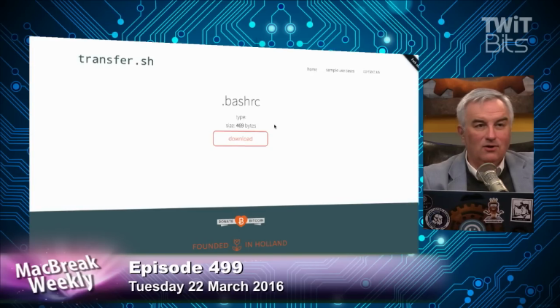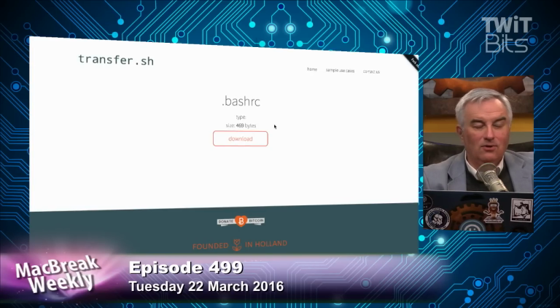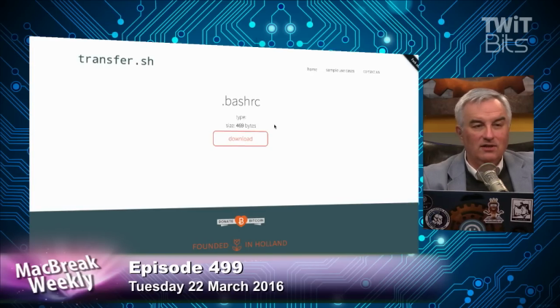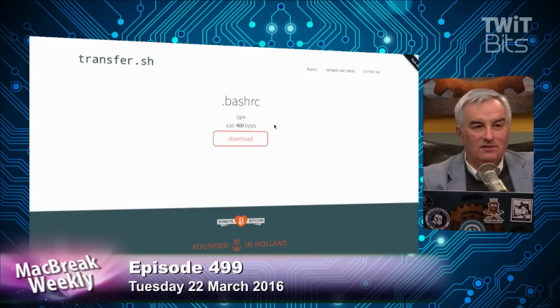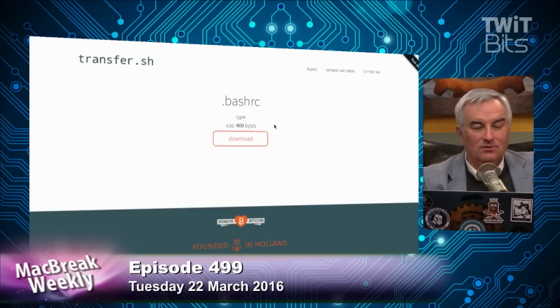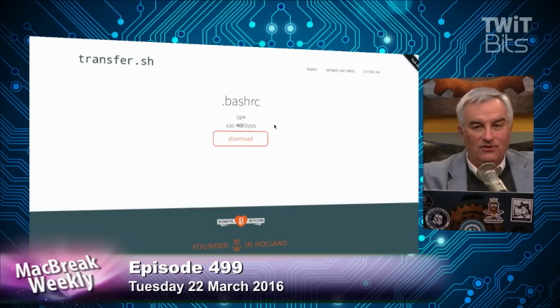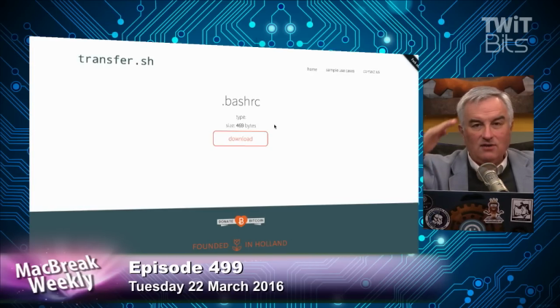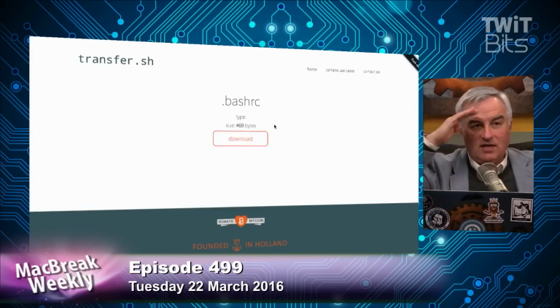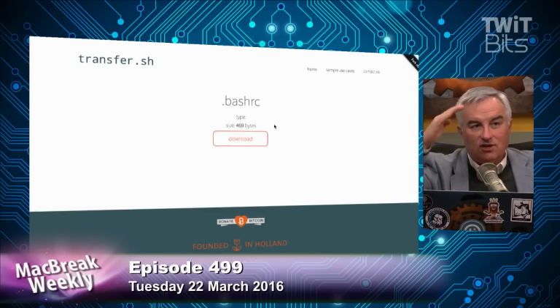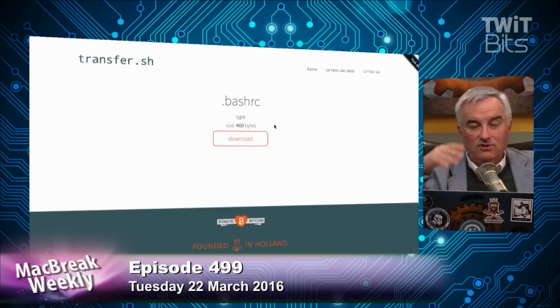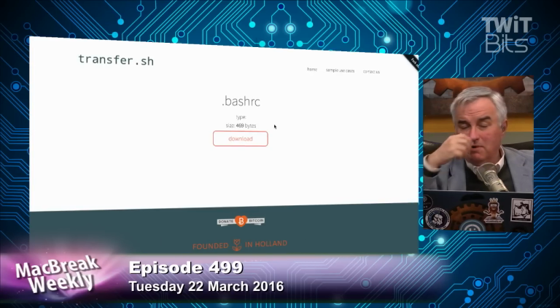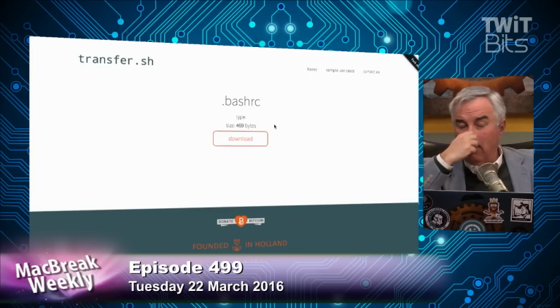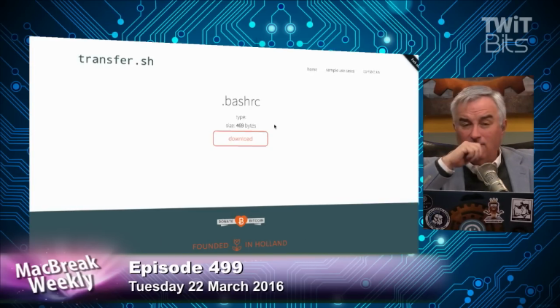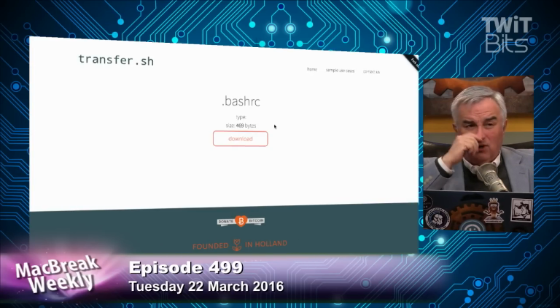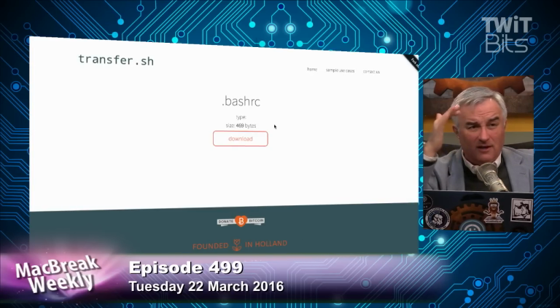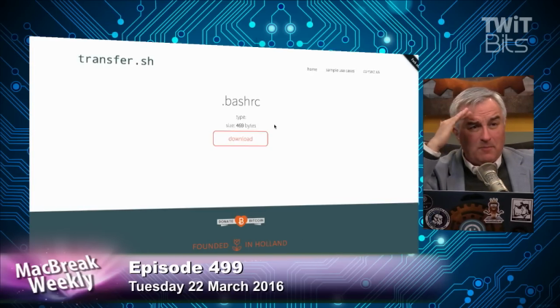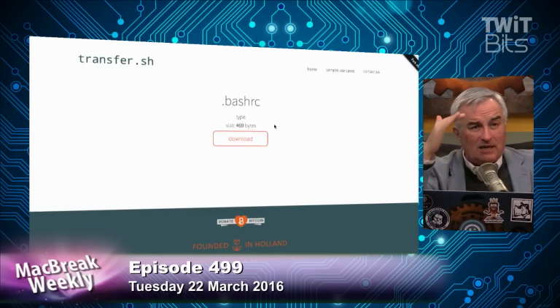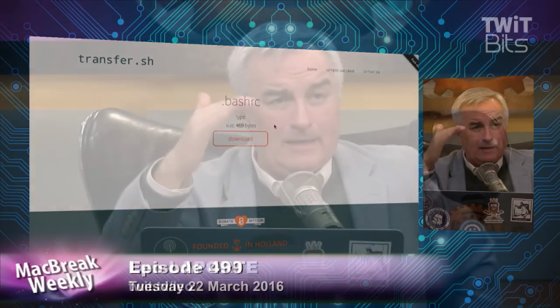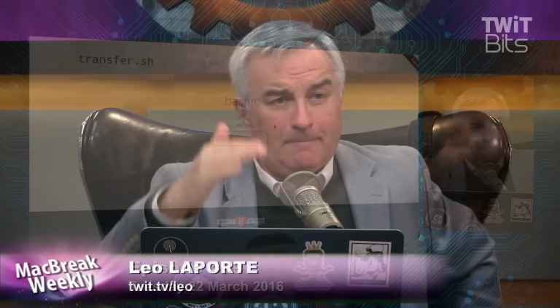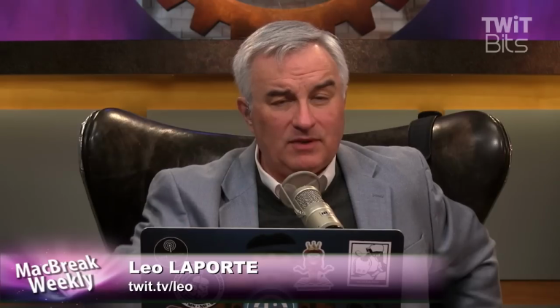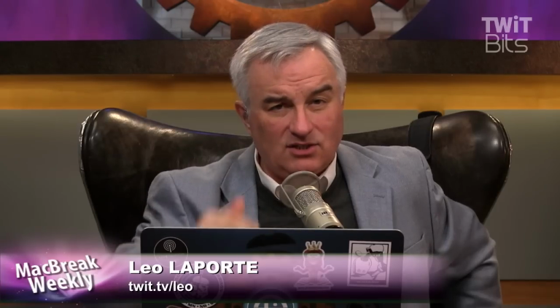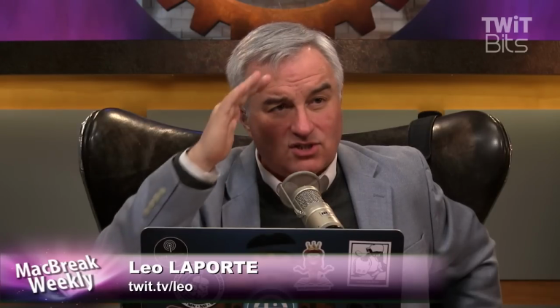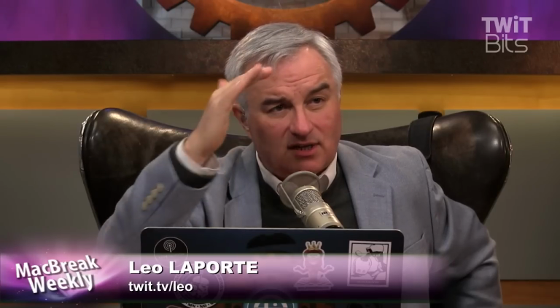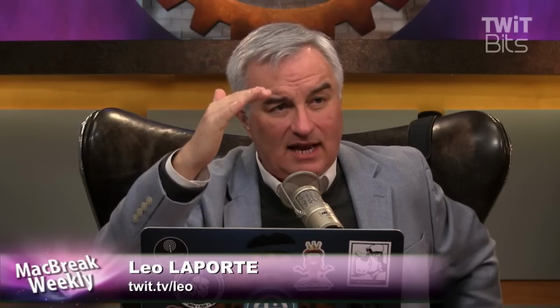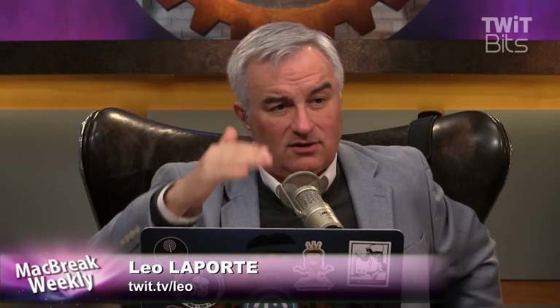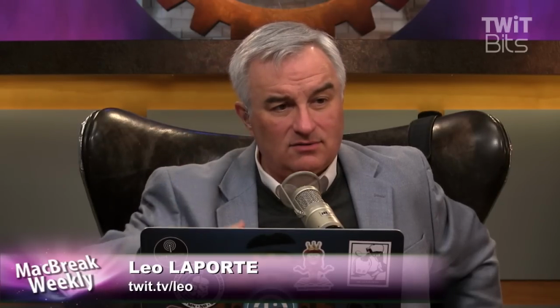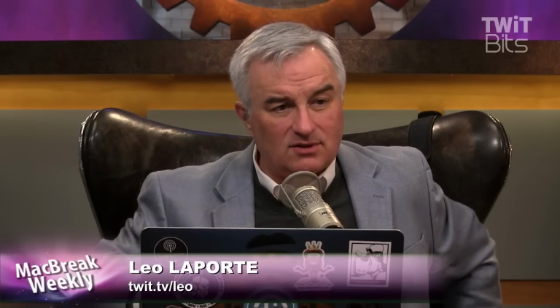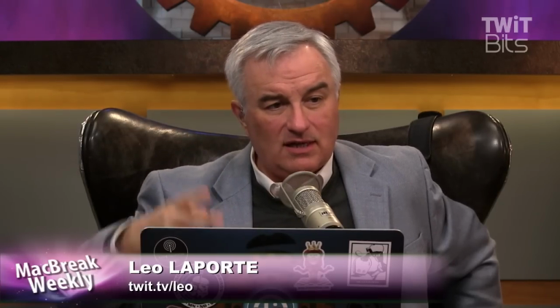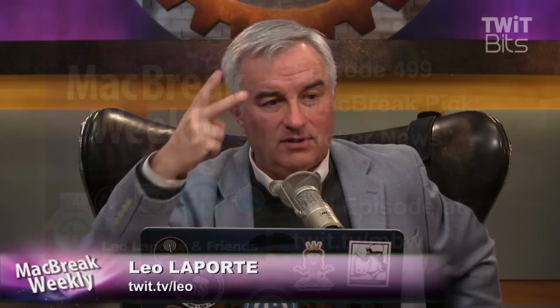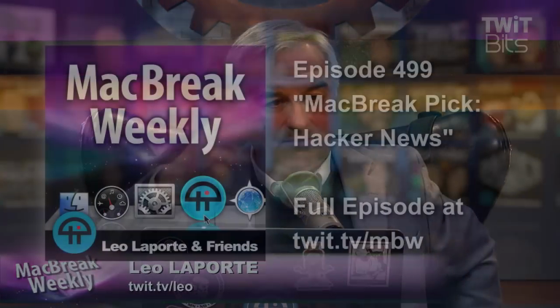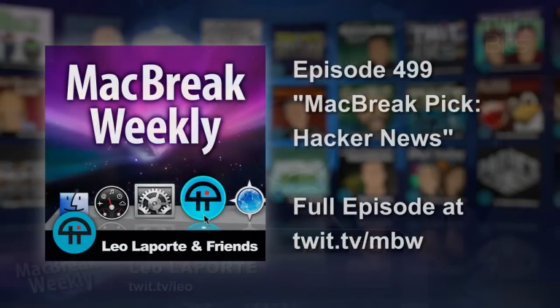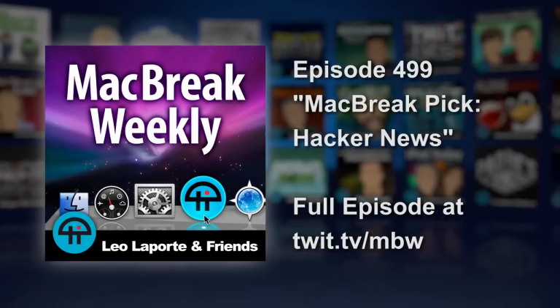What a cool little tool. Thank you, Dutch Coders. It's been around for a year, but I just saw it on Hacker News — so a couple of tips for you.